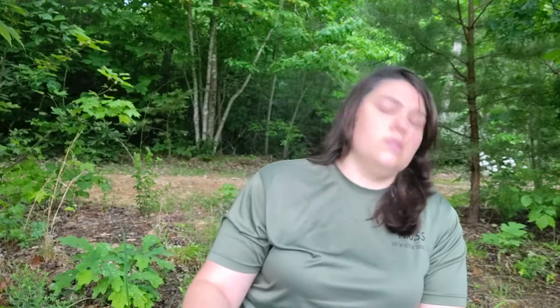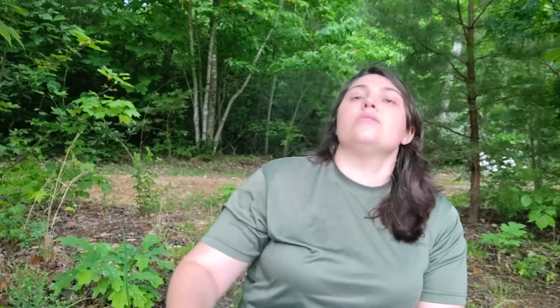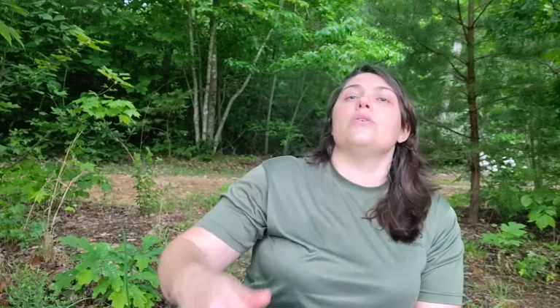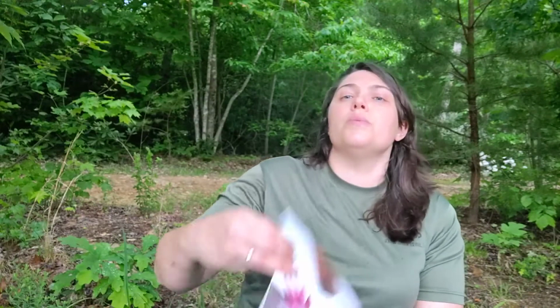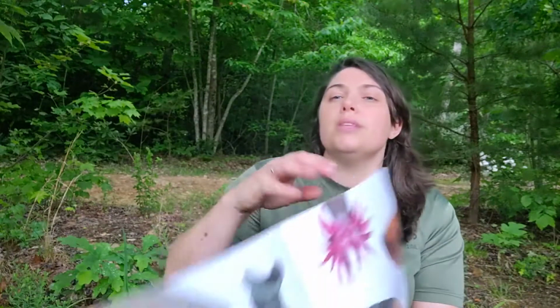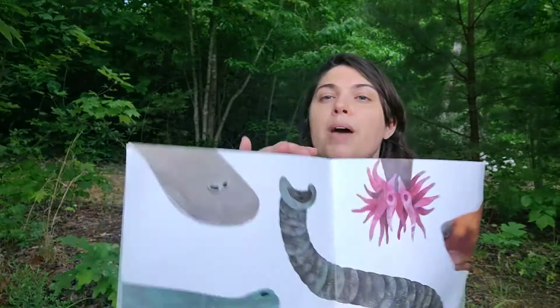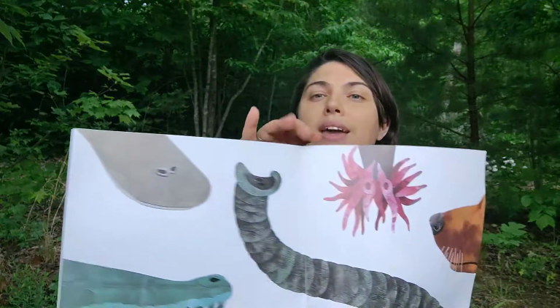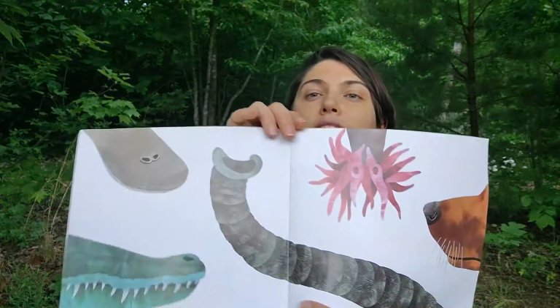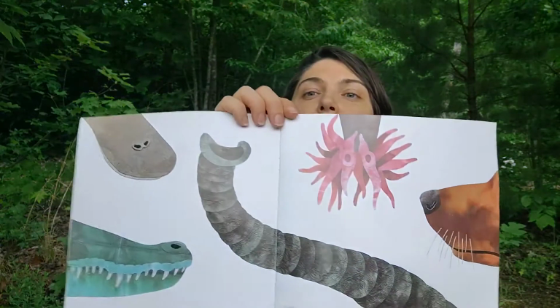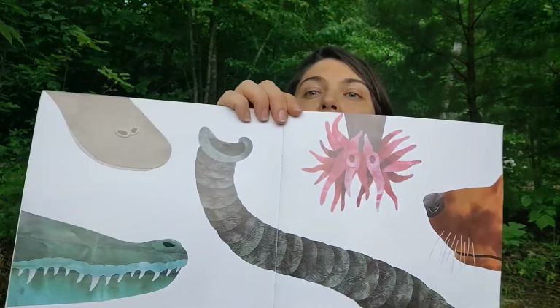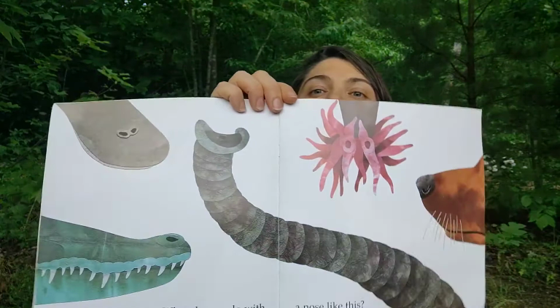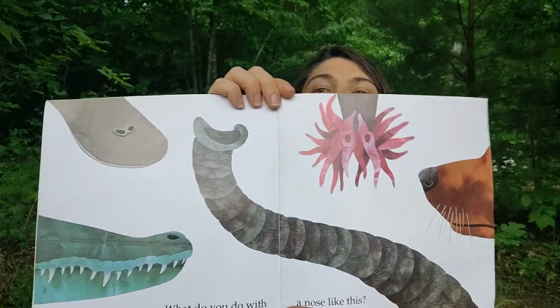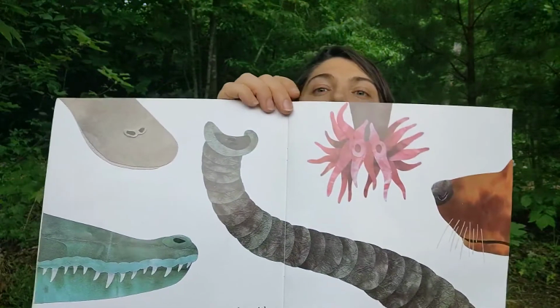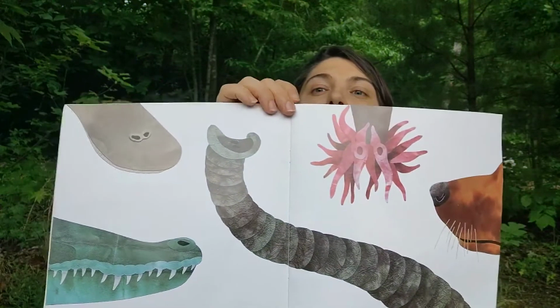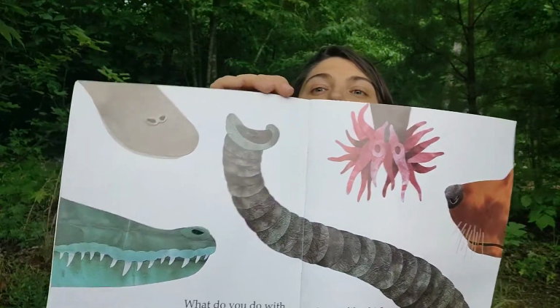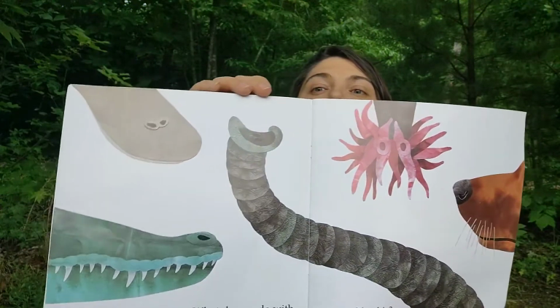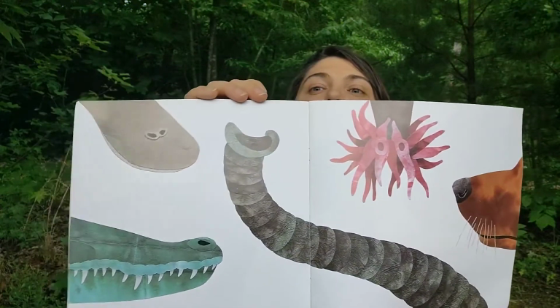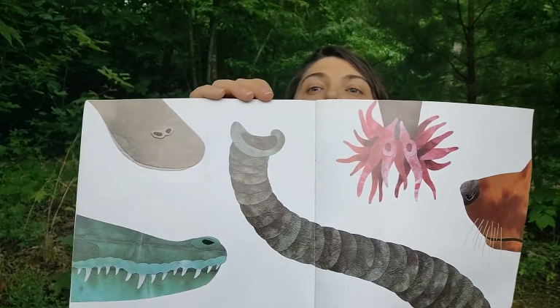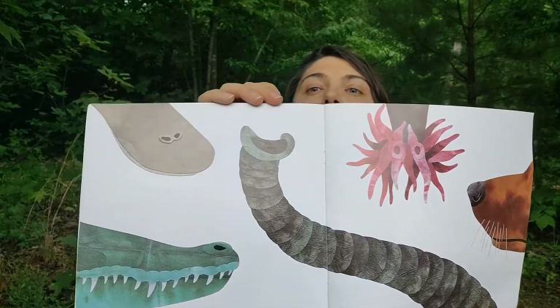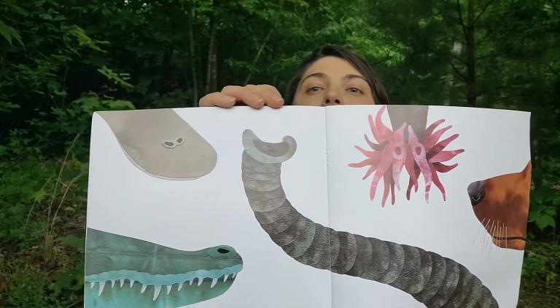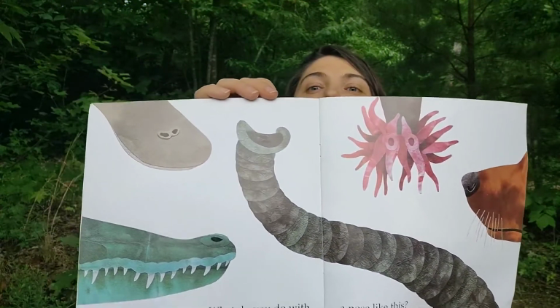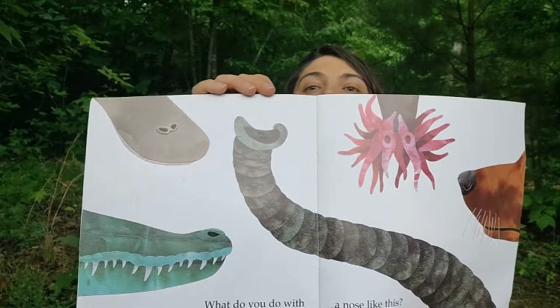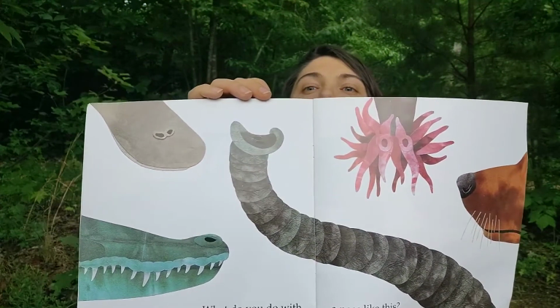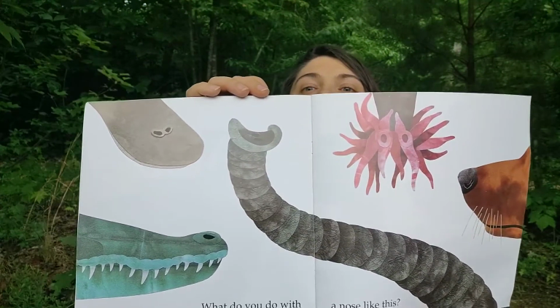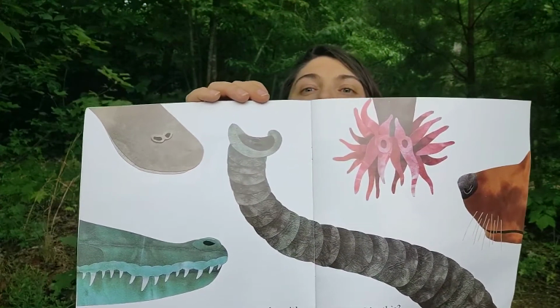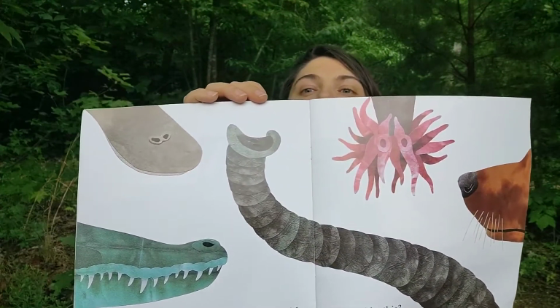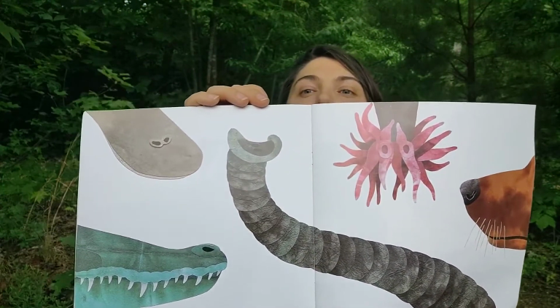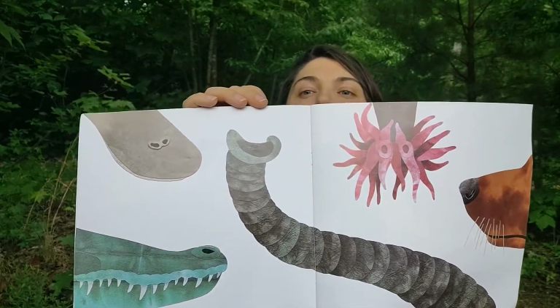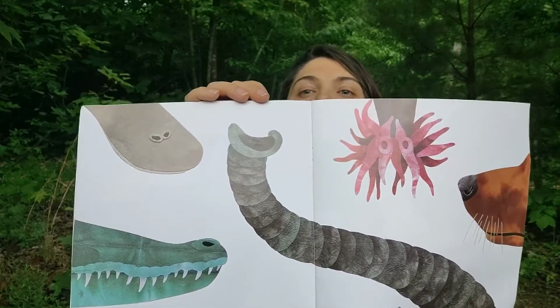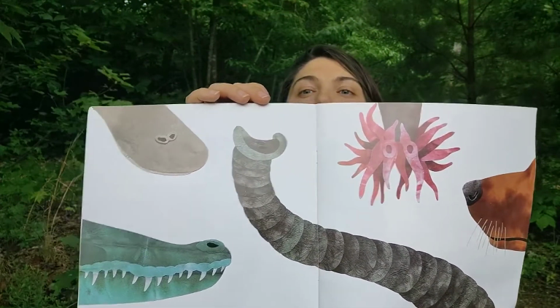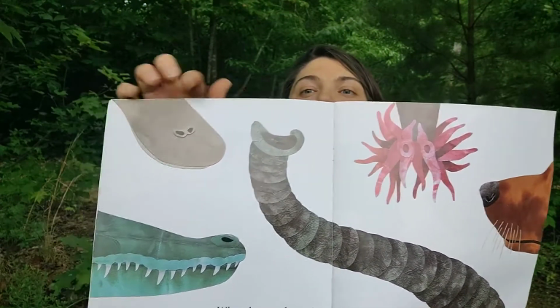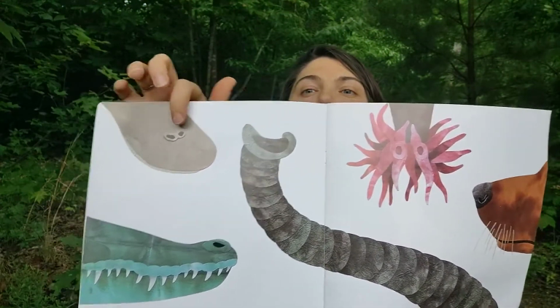Remember this page? This is all the different noses.